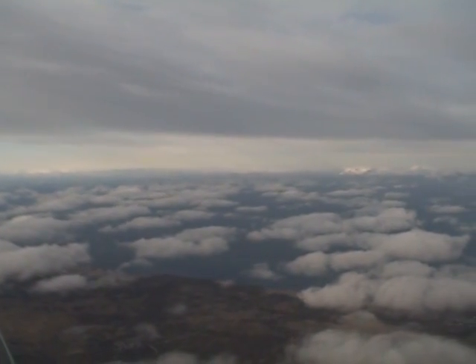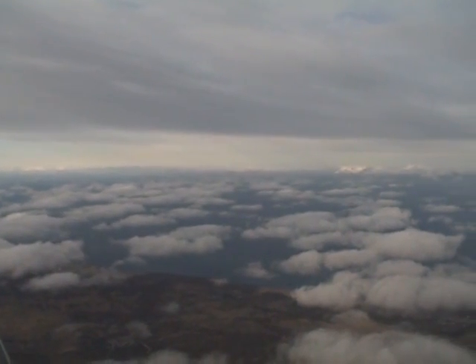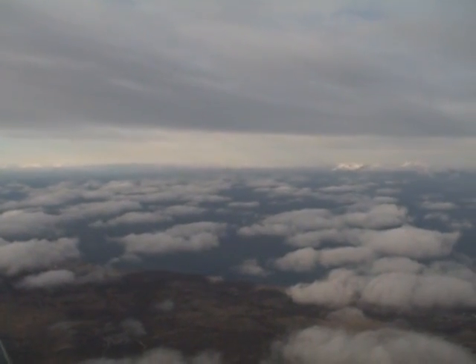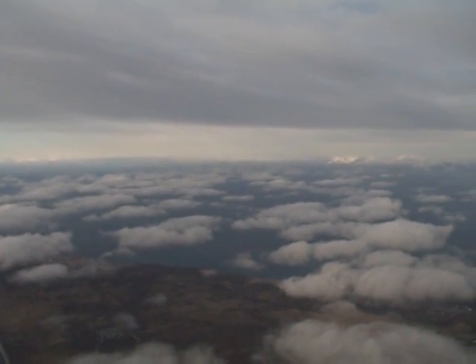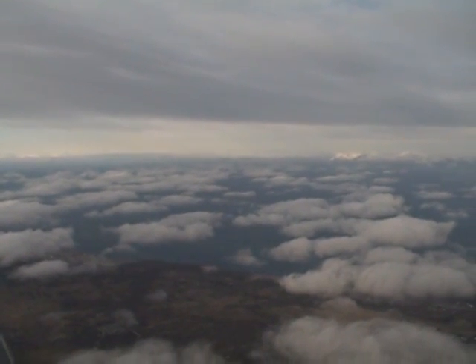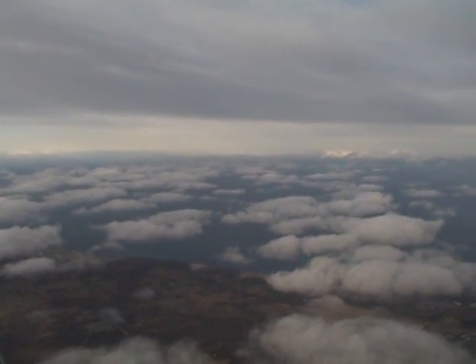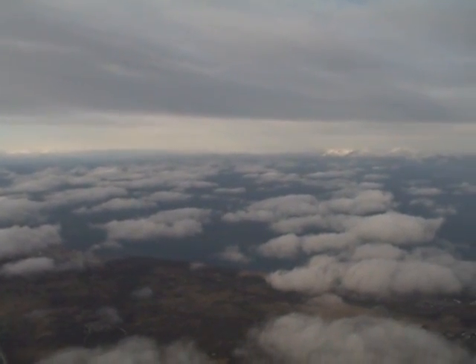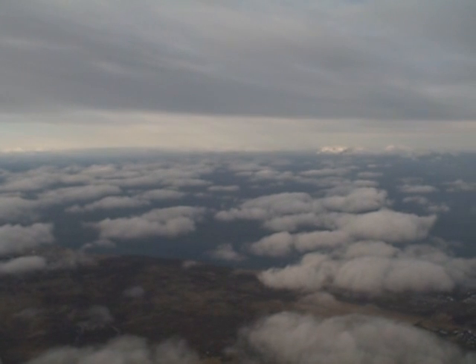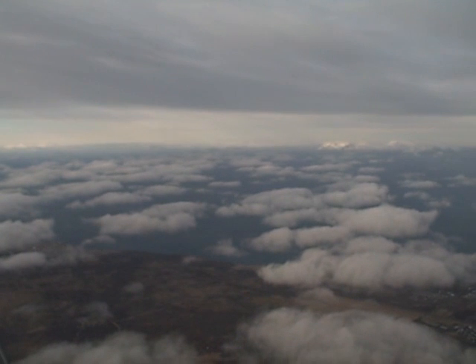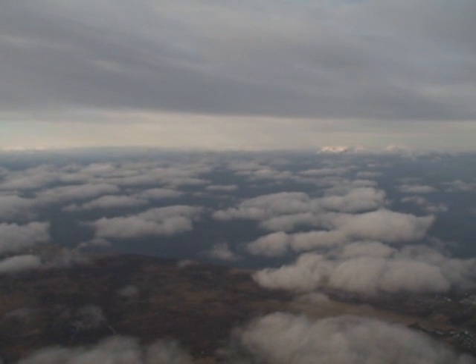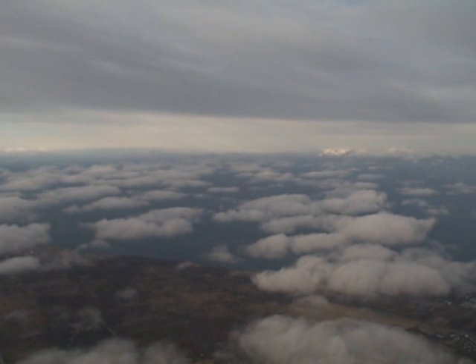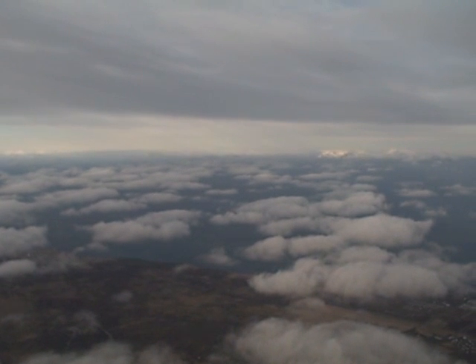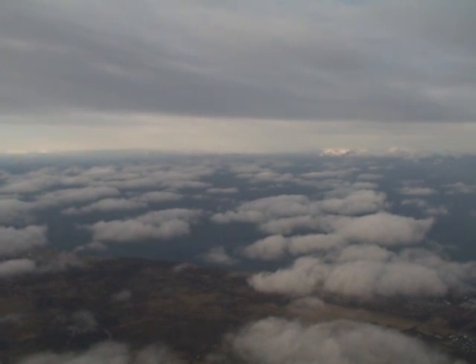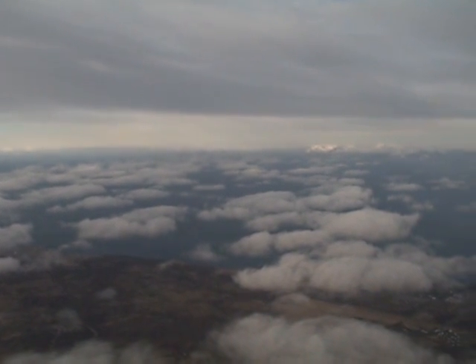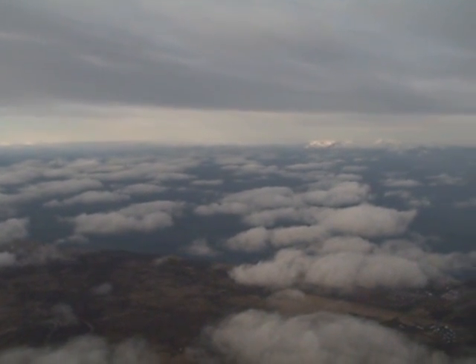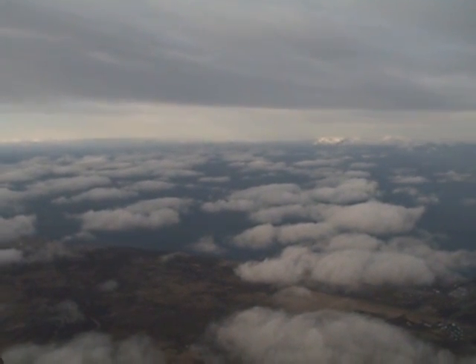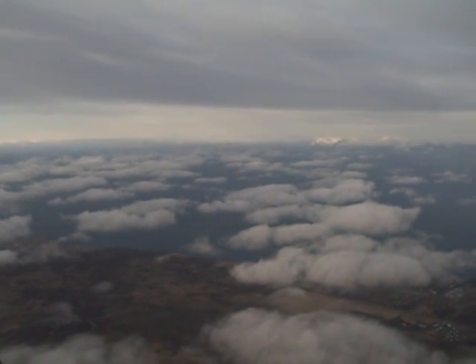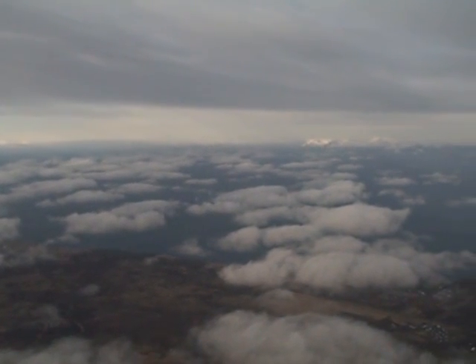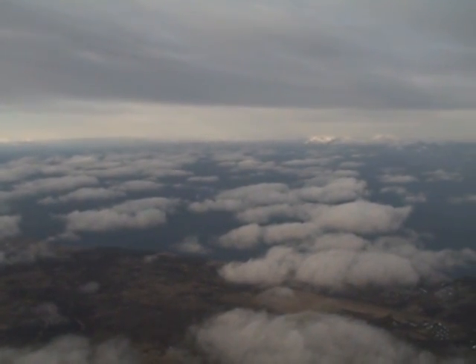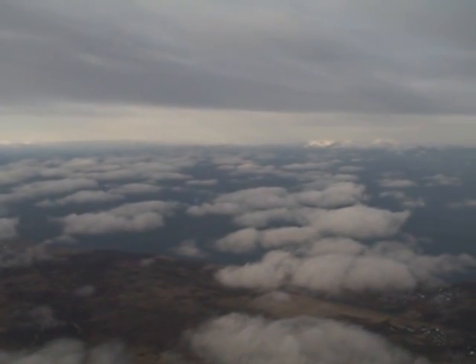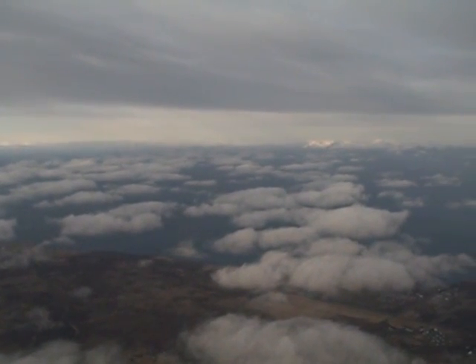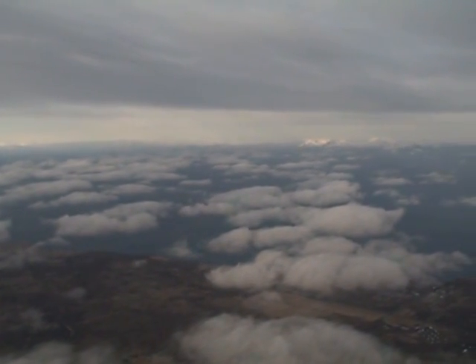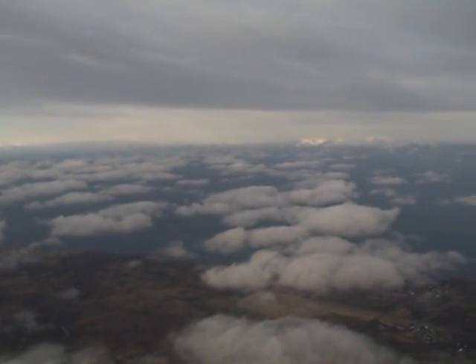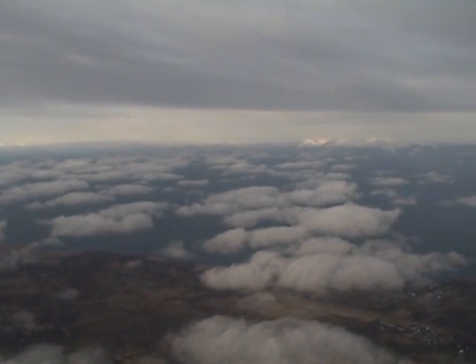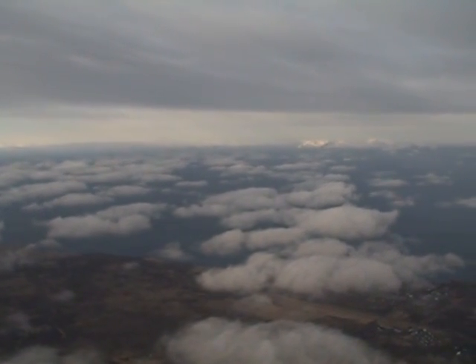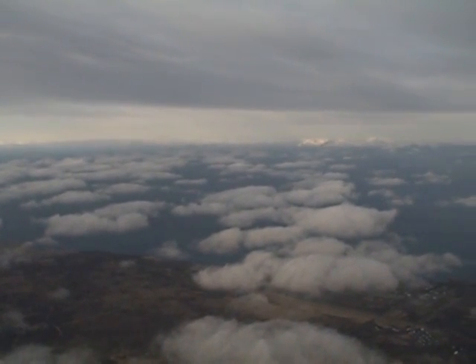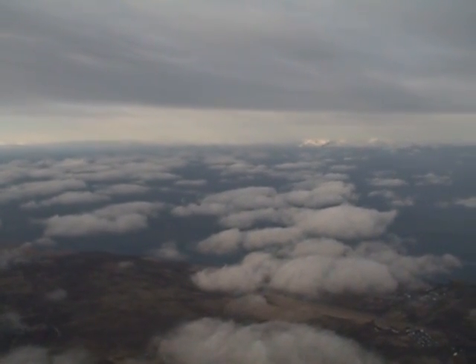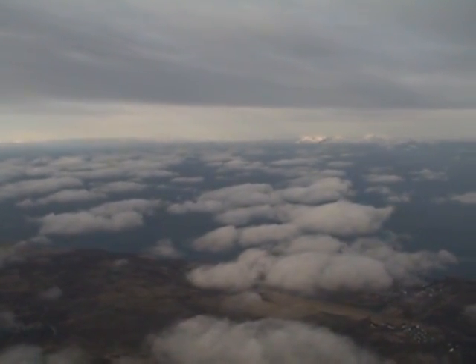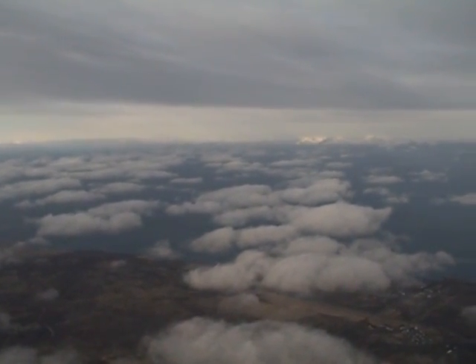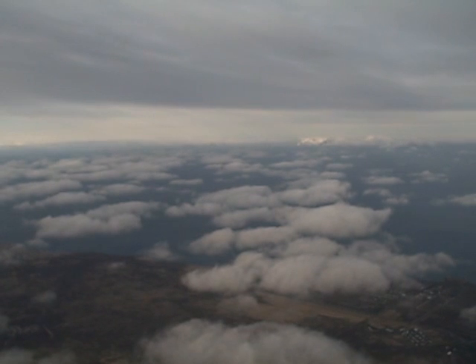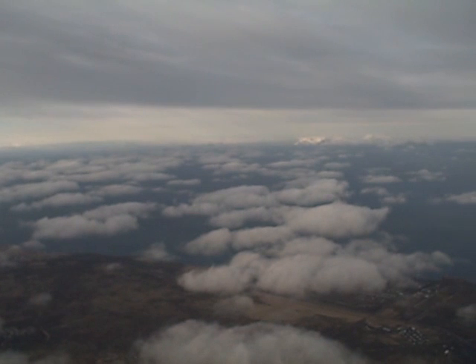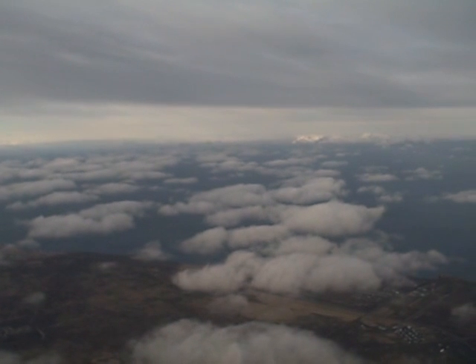Another beautiful country we have. 369 Sierra Tango, descend now to 4000. Down to 4000, 369 Sierra Tango.